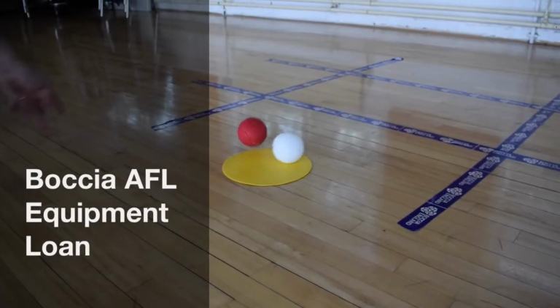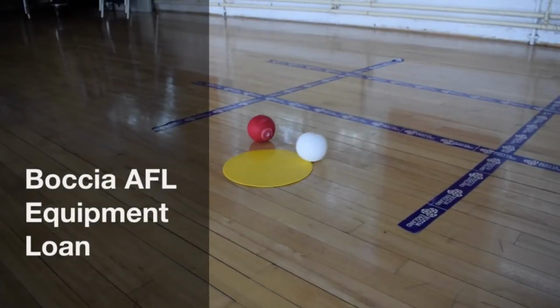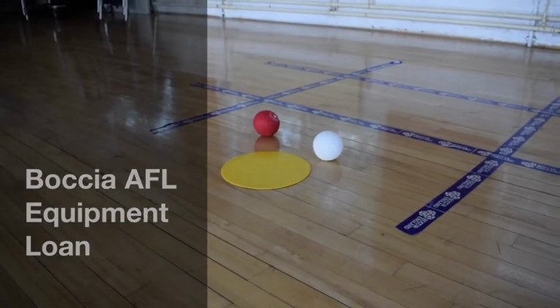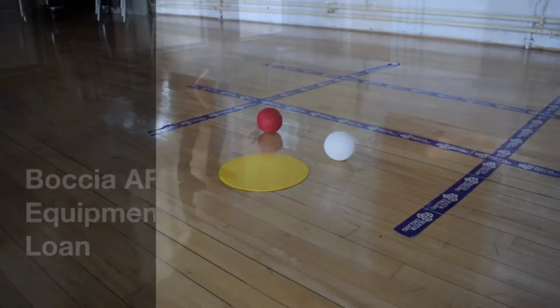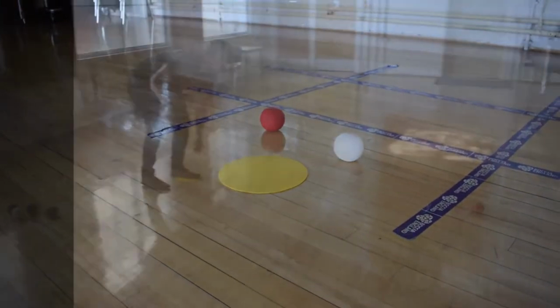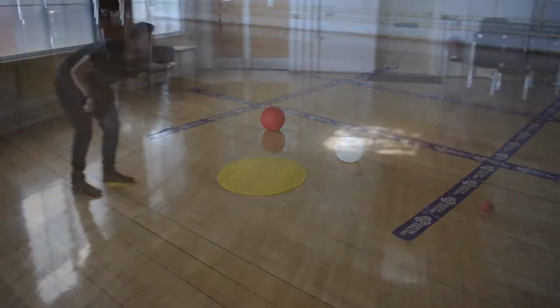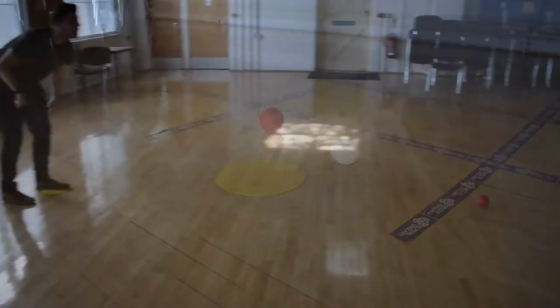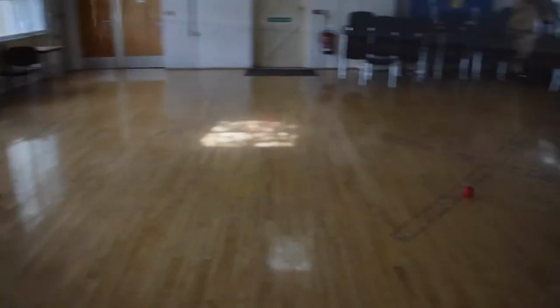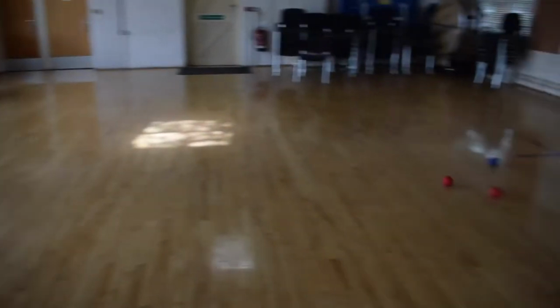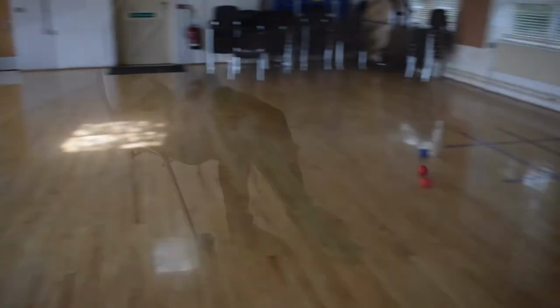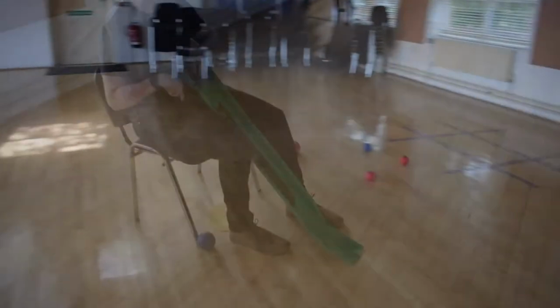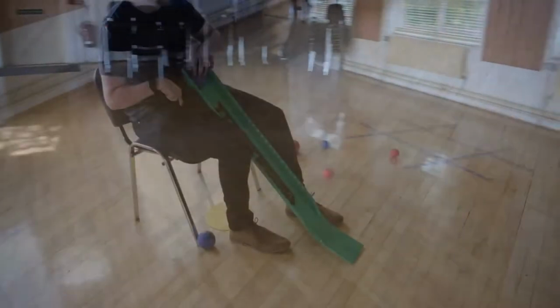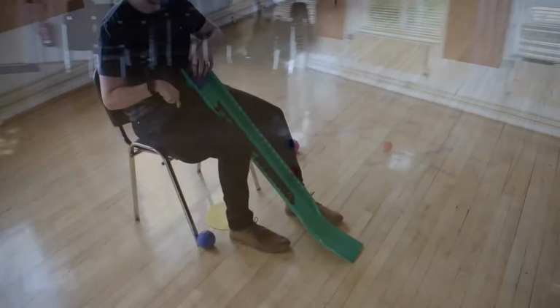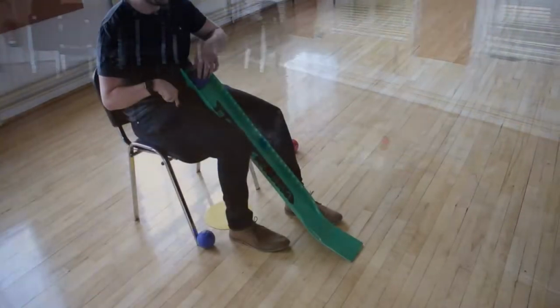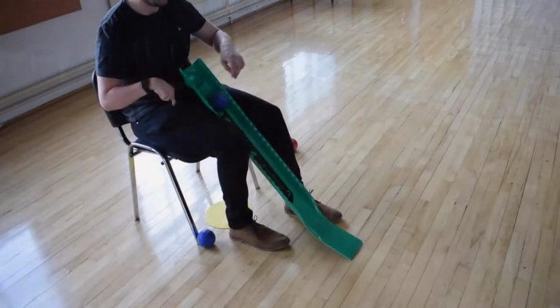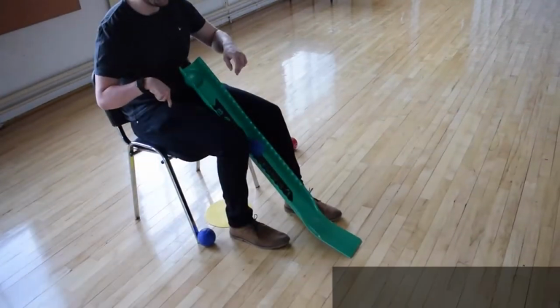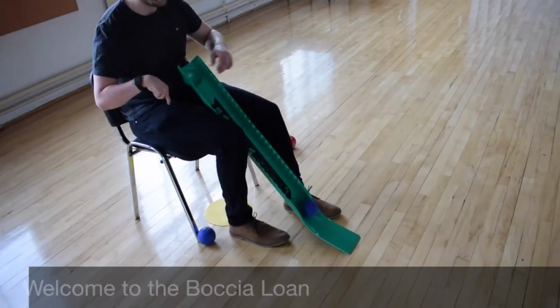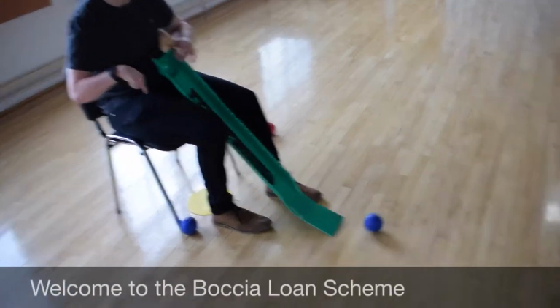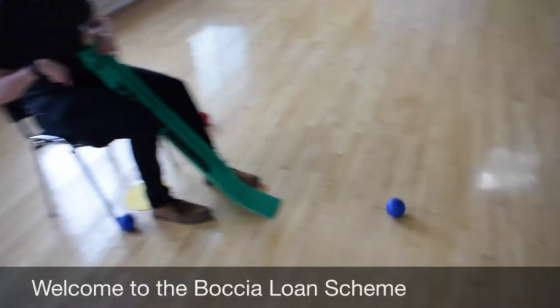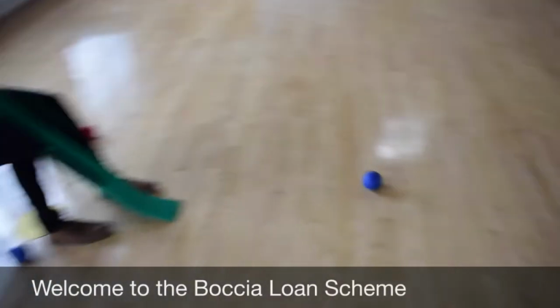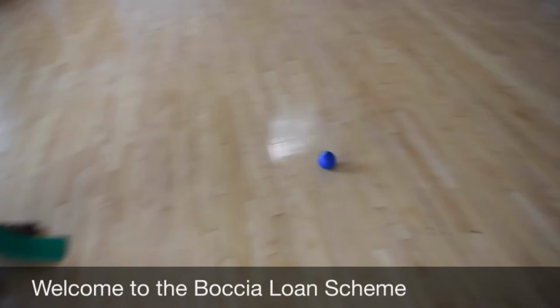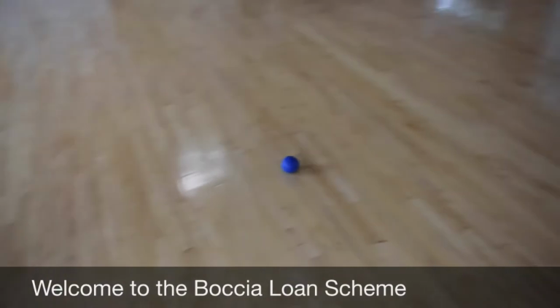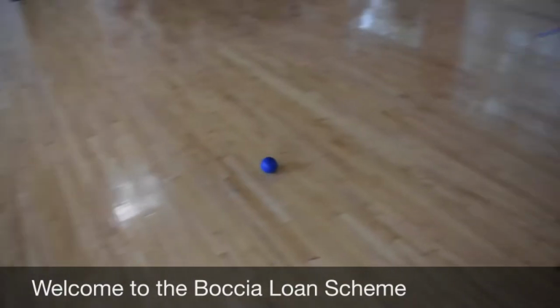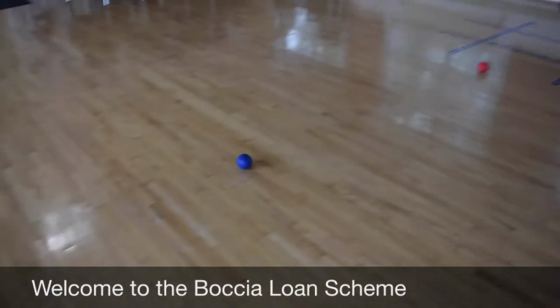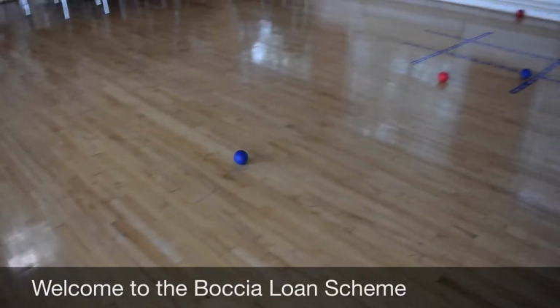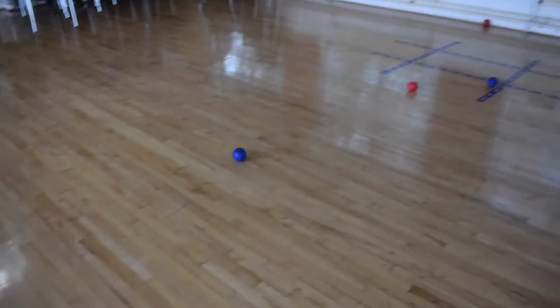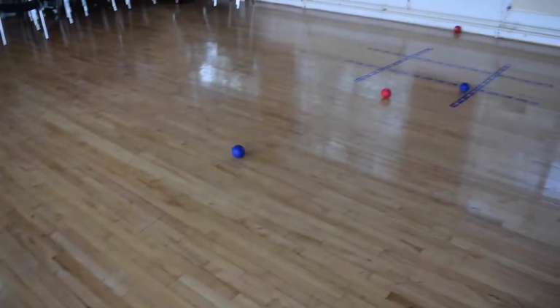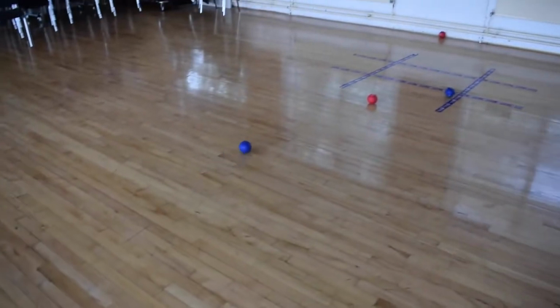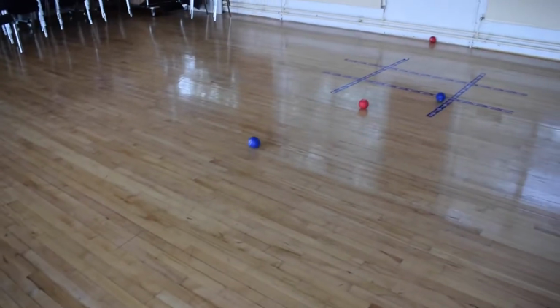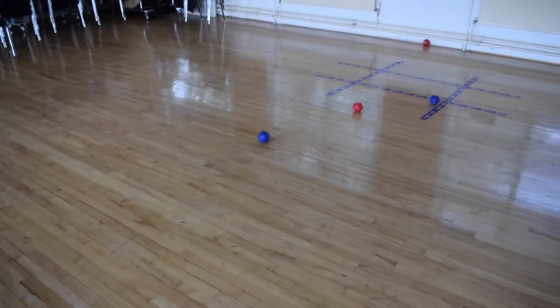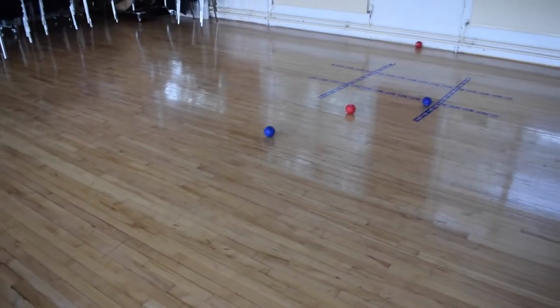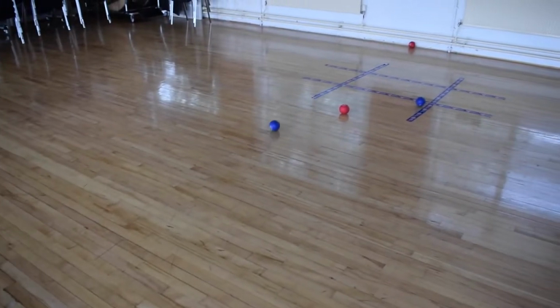Welcome to your equipment loan scheme. My name's Liam and I'll be showing you some boccia drills.